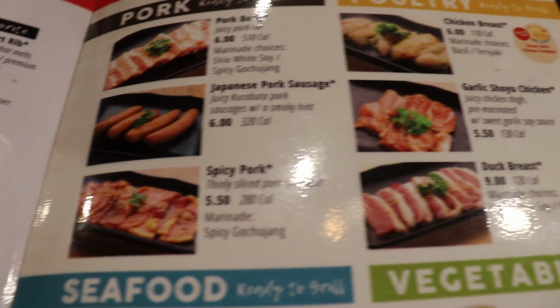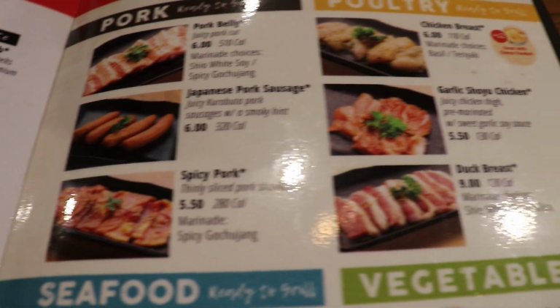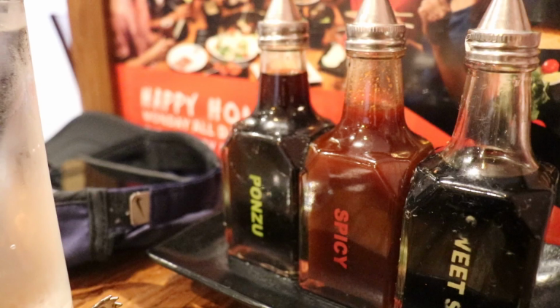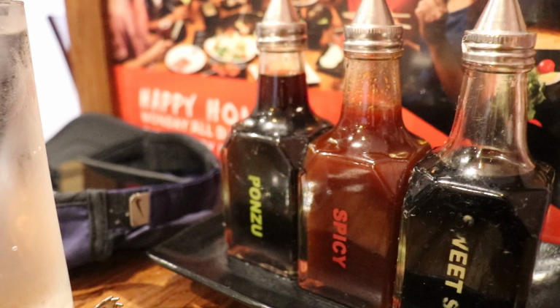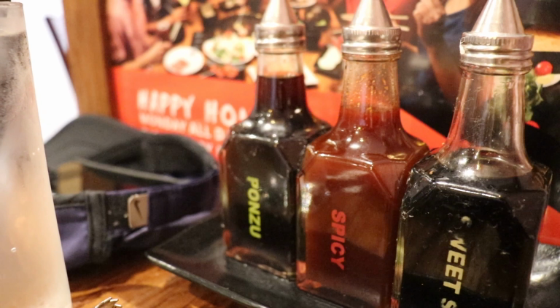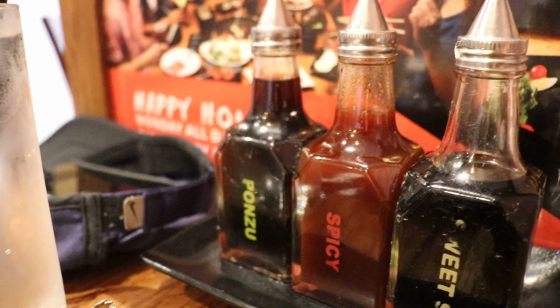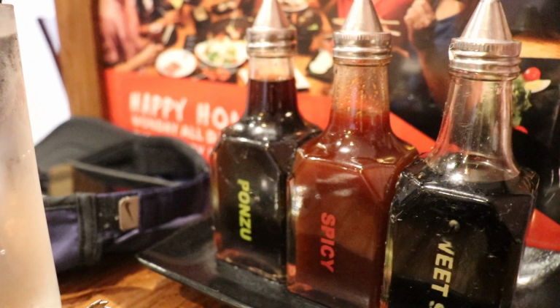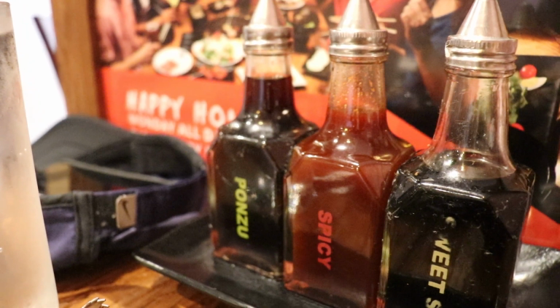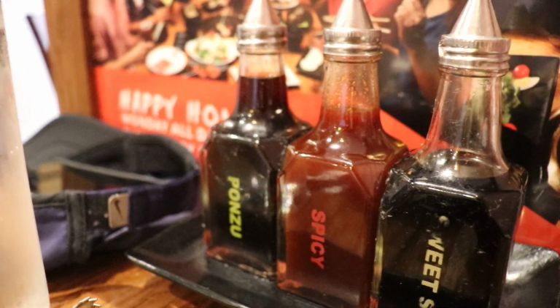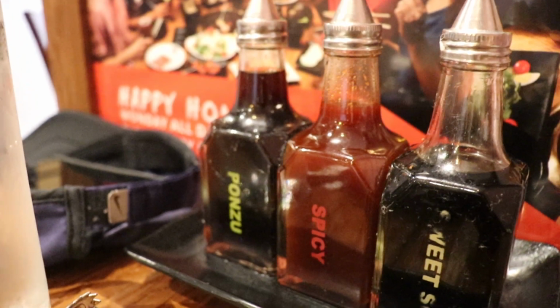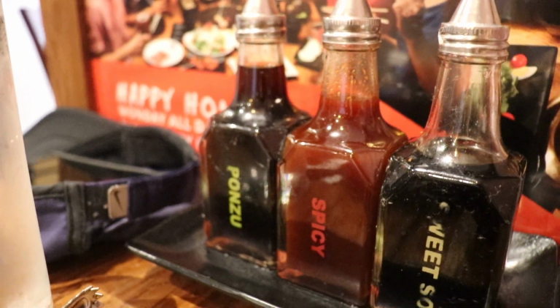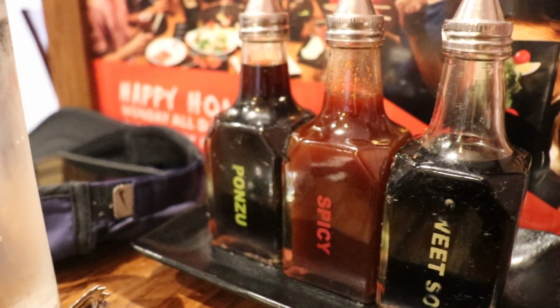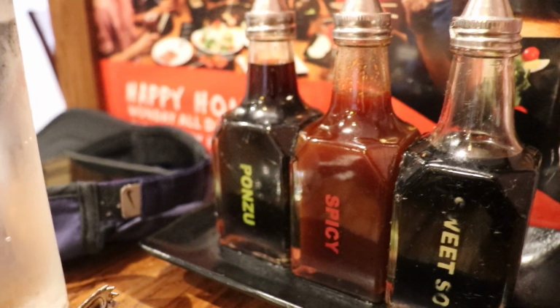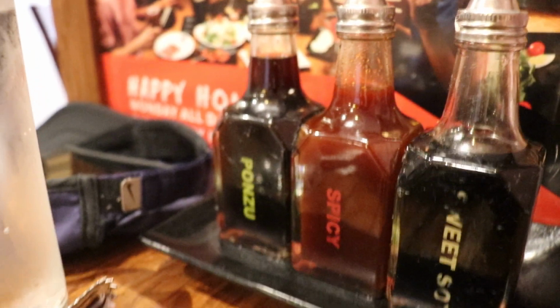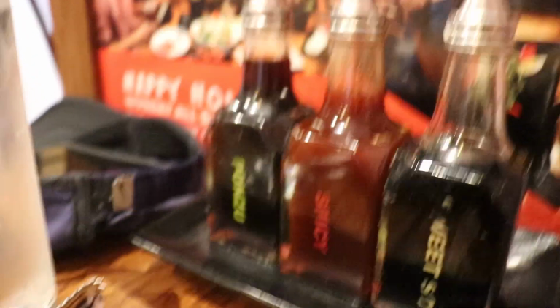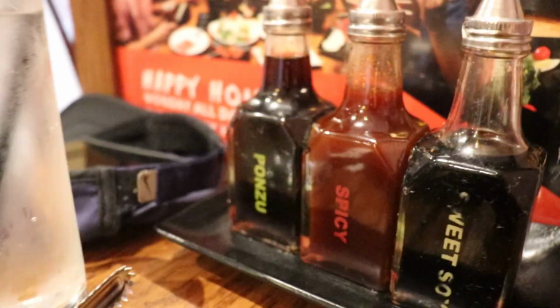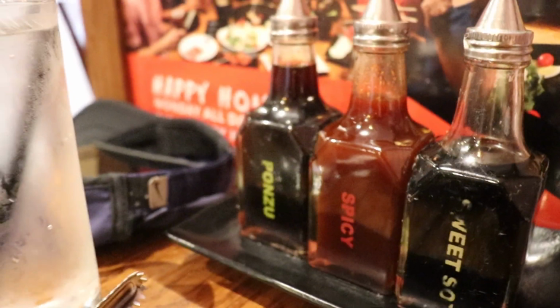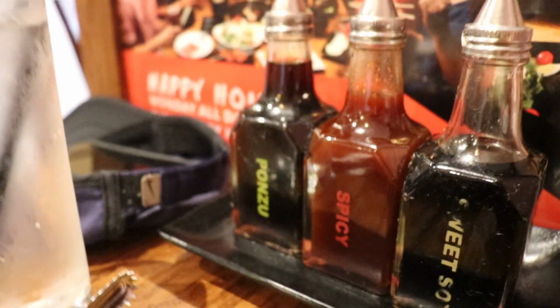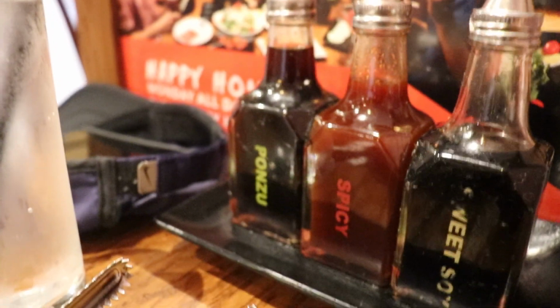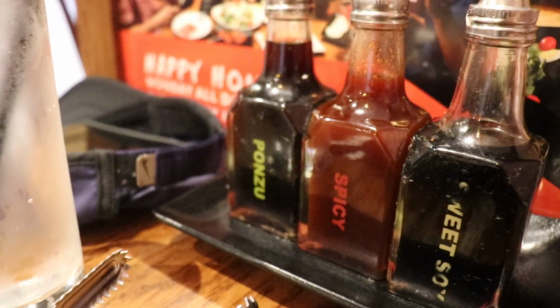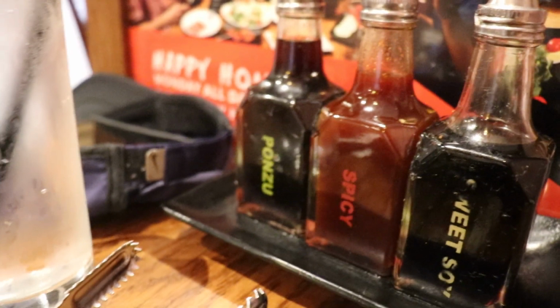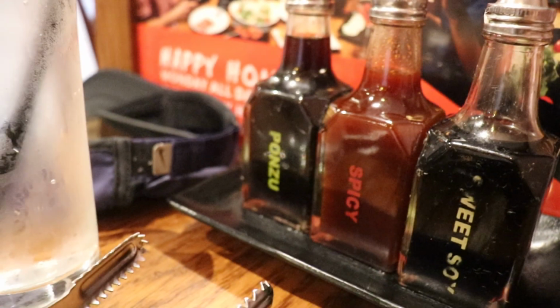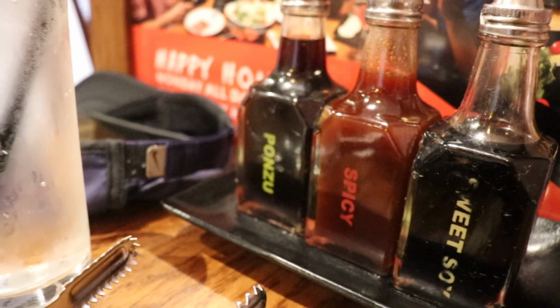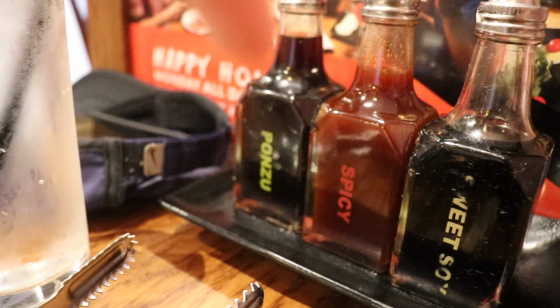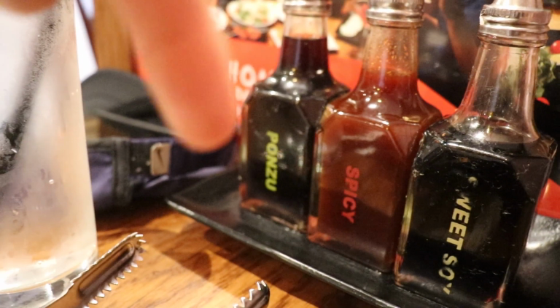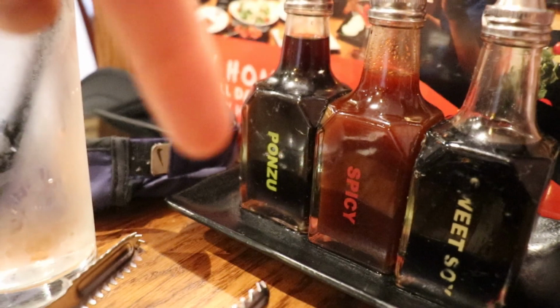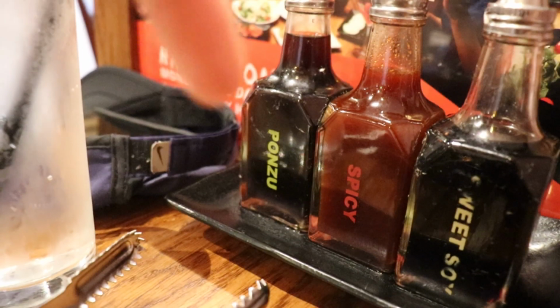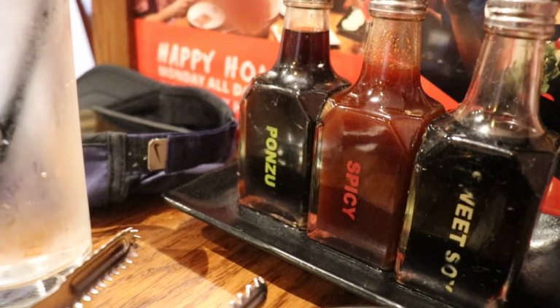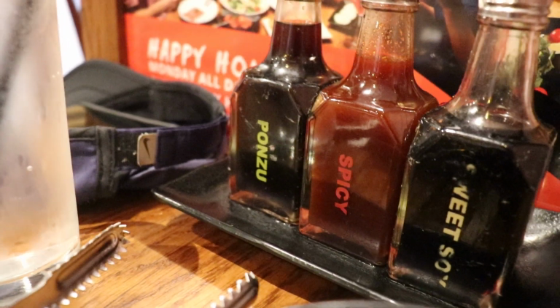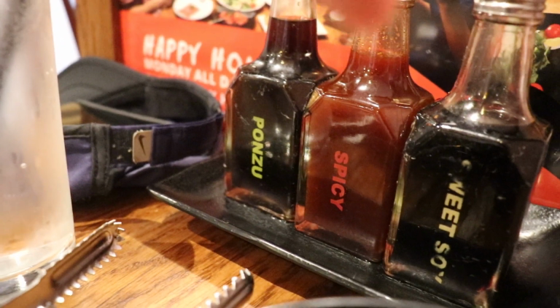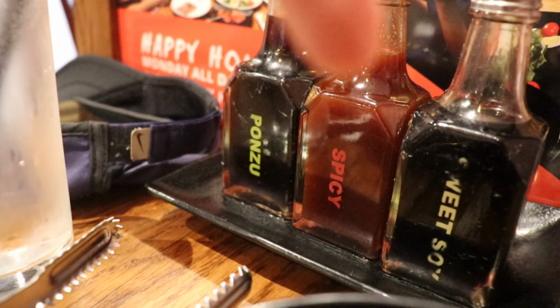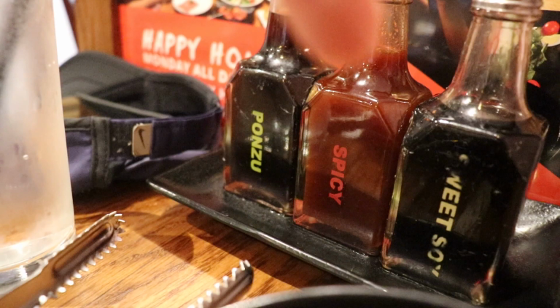The sauces they have on the side include the prawn sauce — they're spicy.